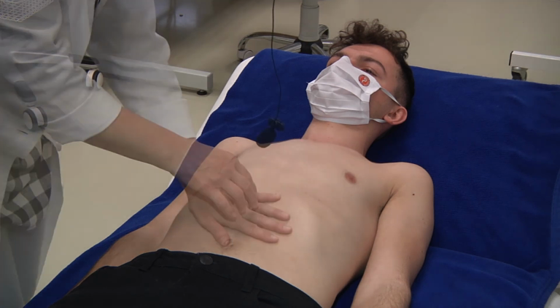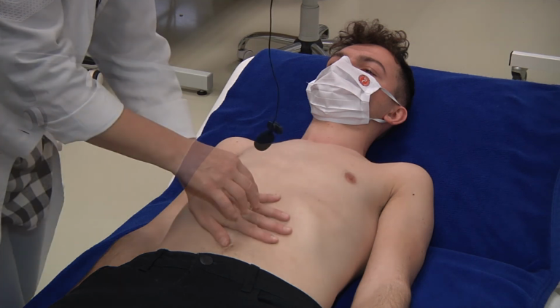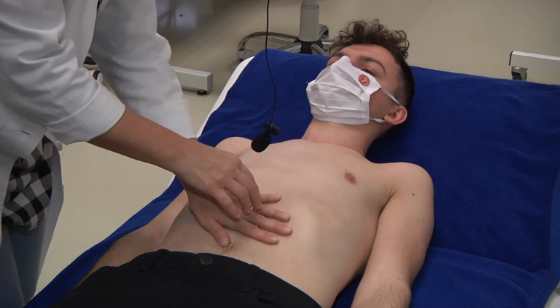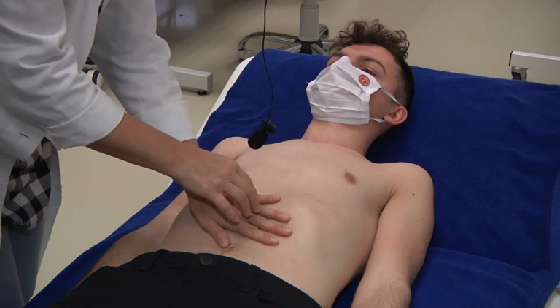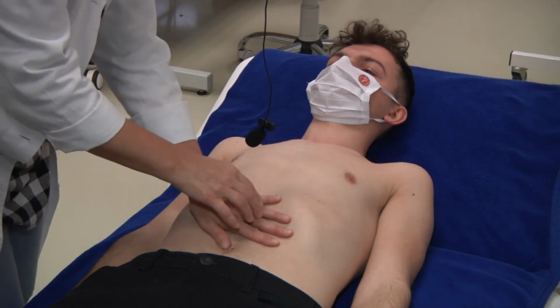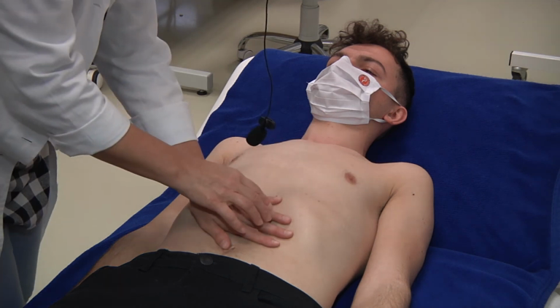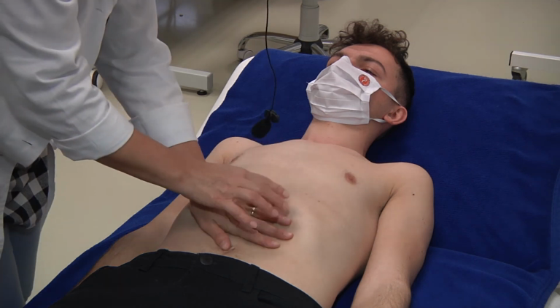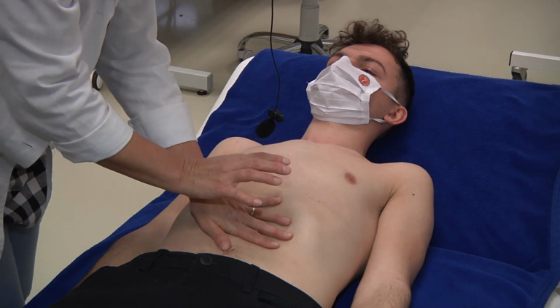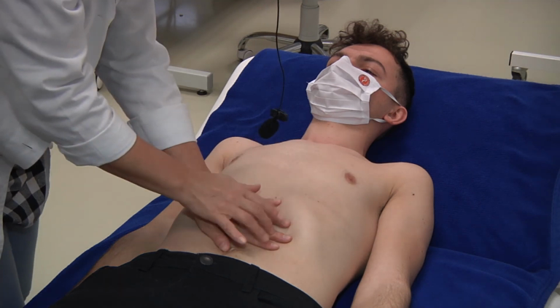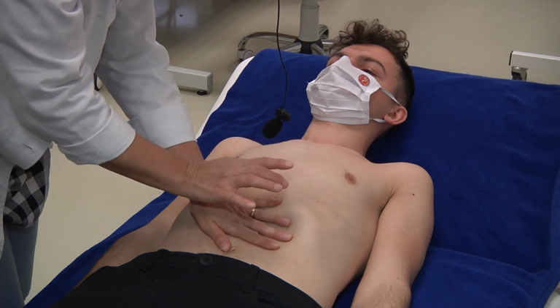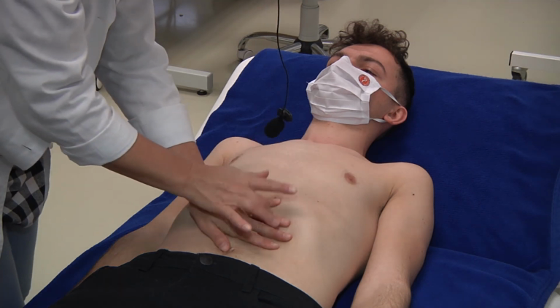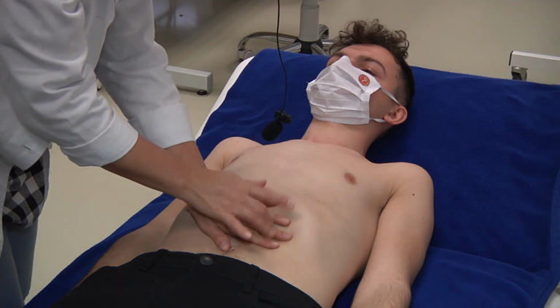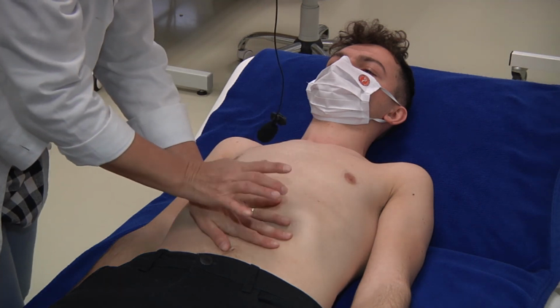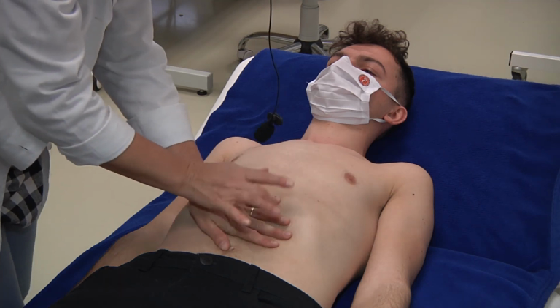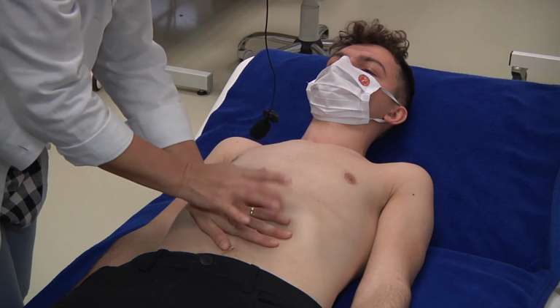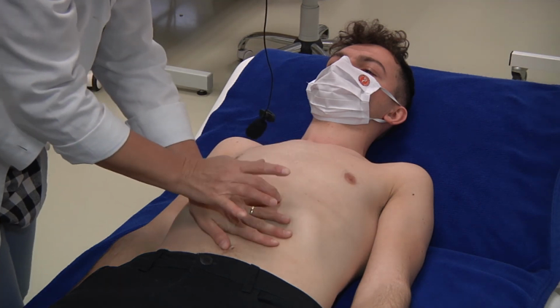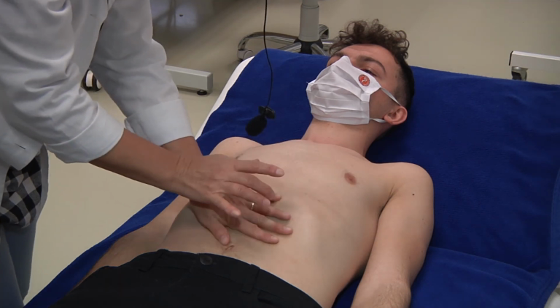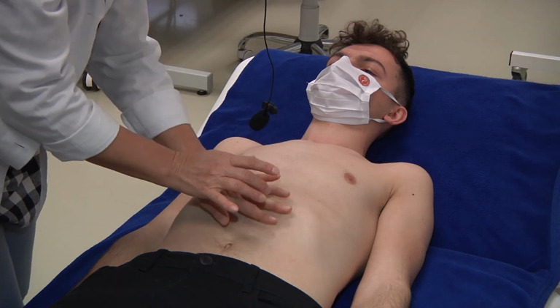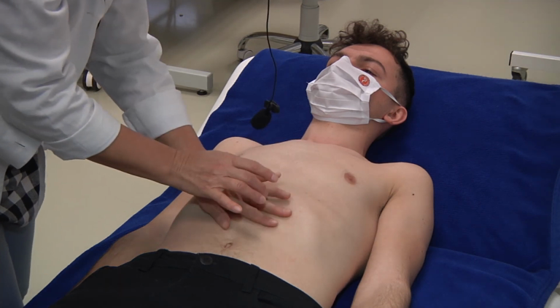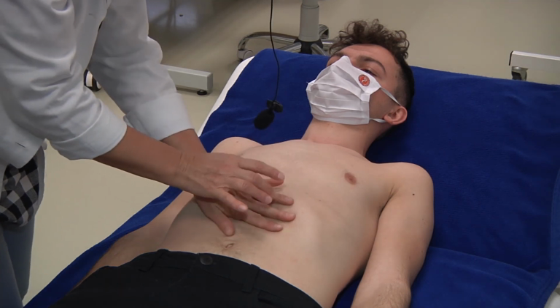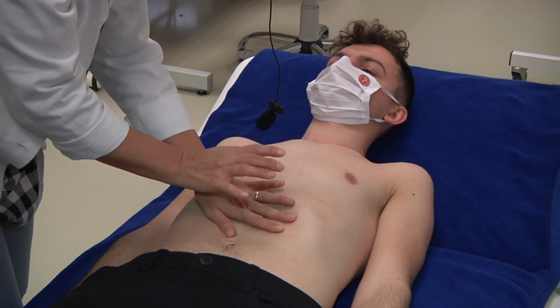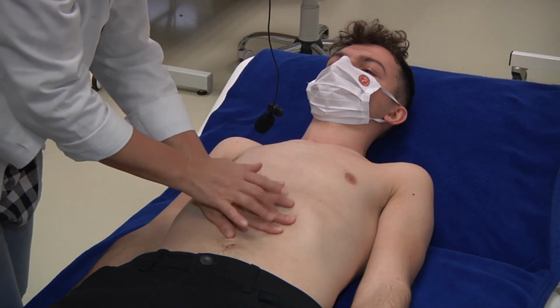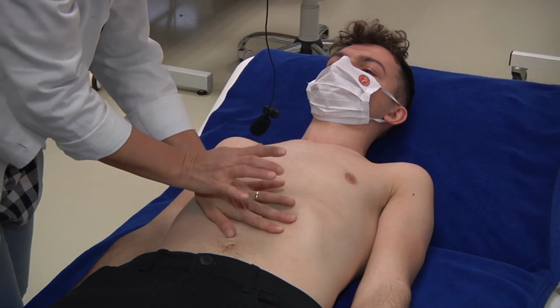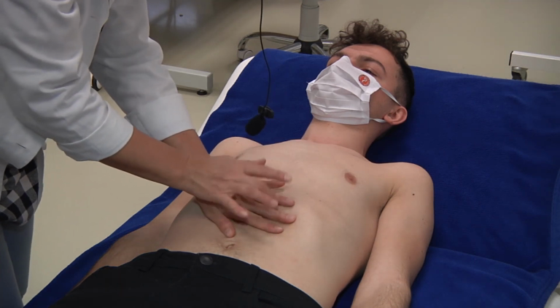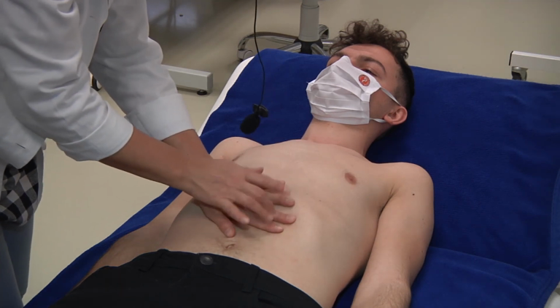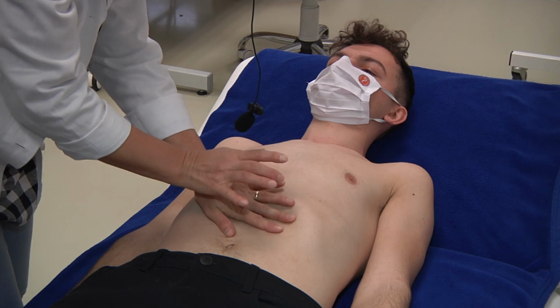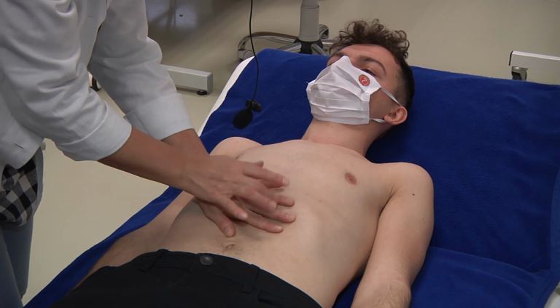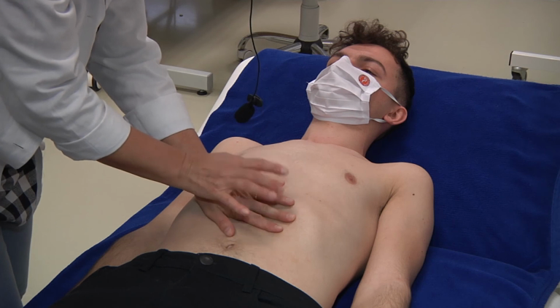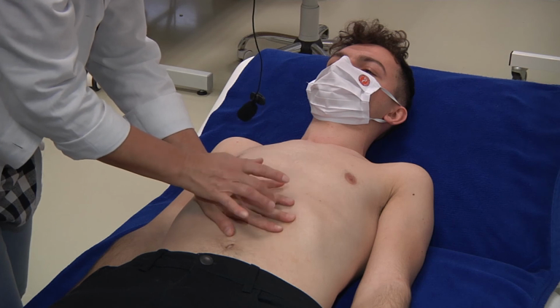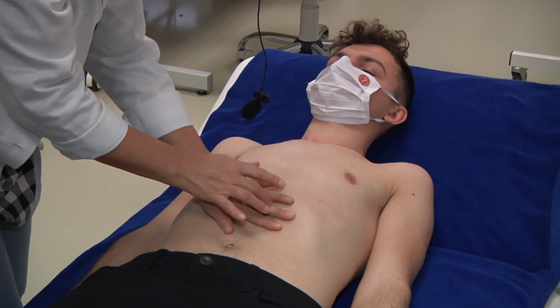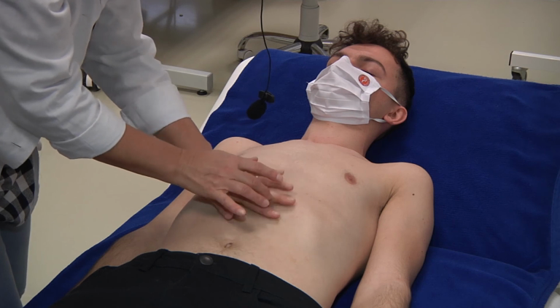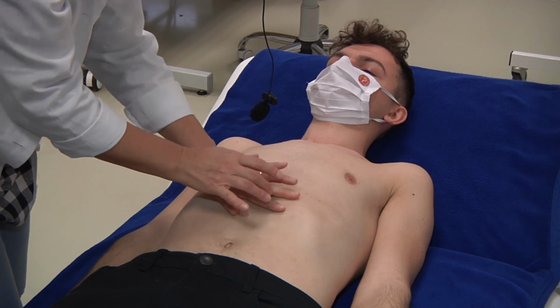Does the heart make it easier for you to perform? Yeah. Thank you.